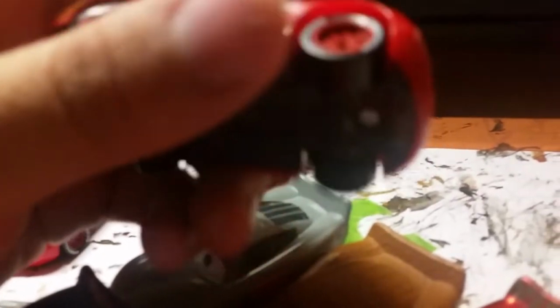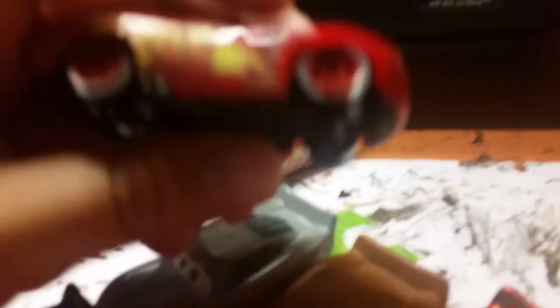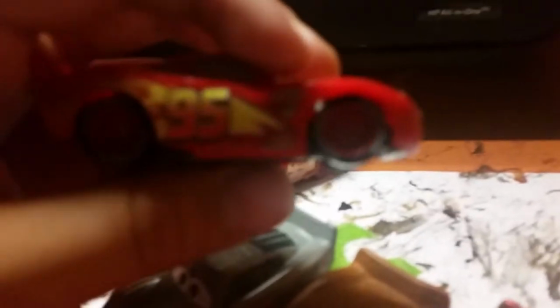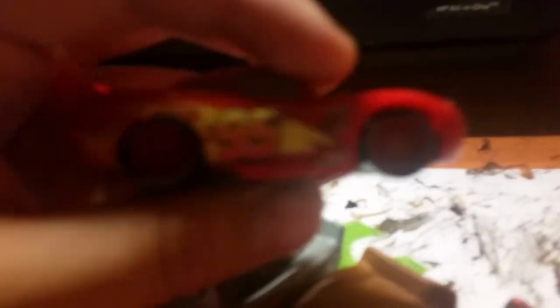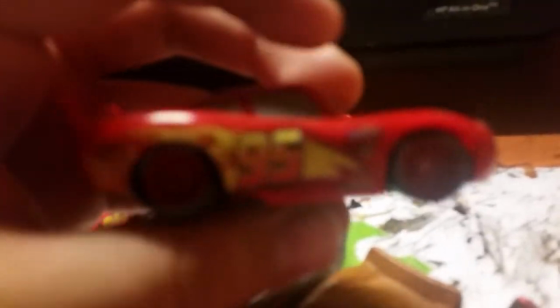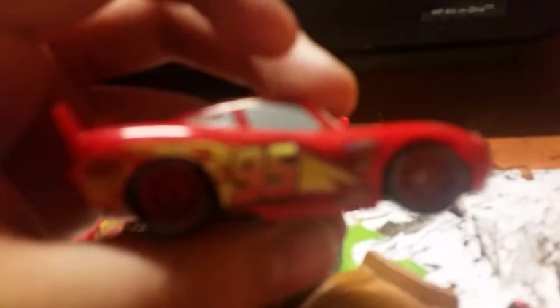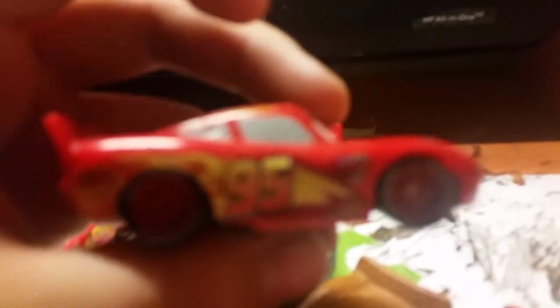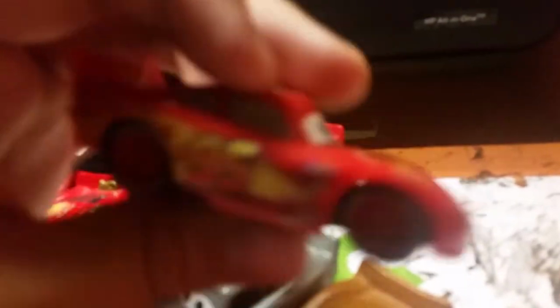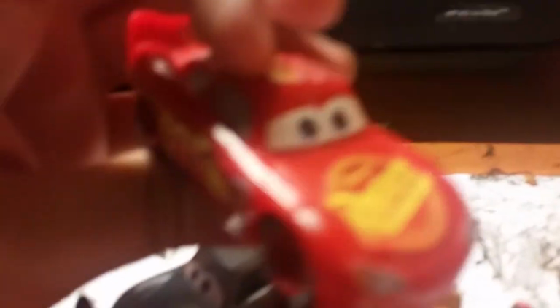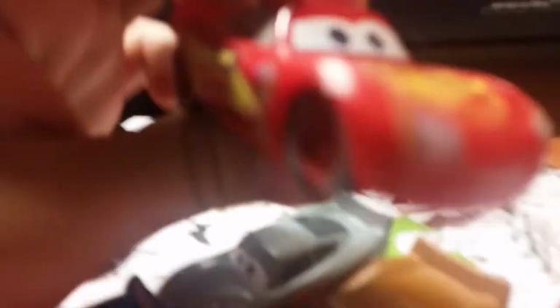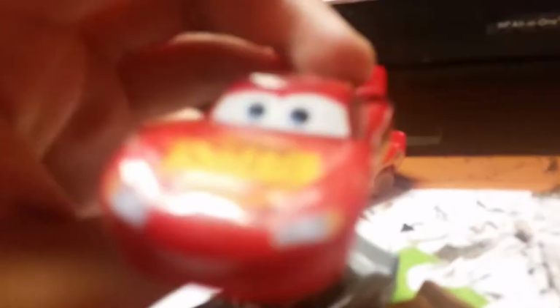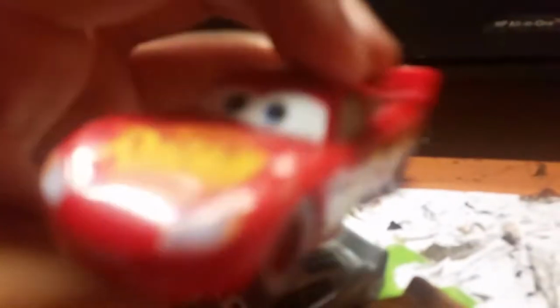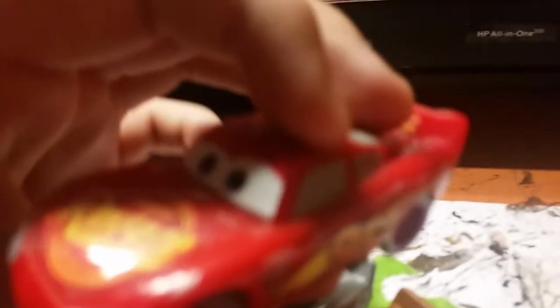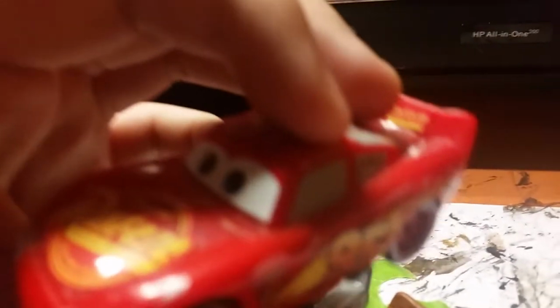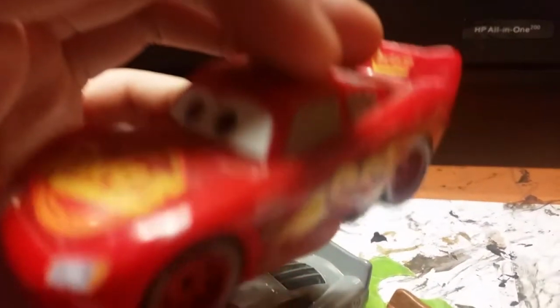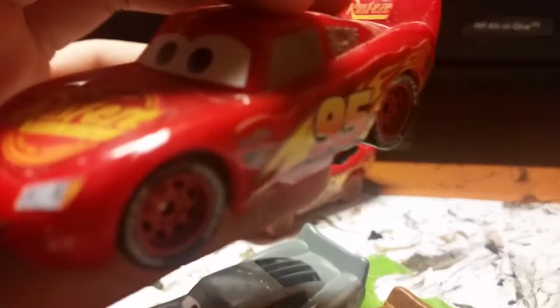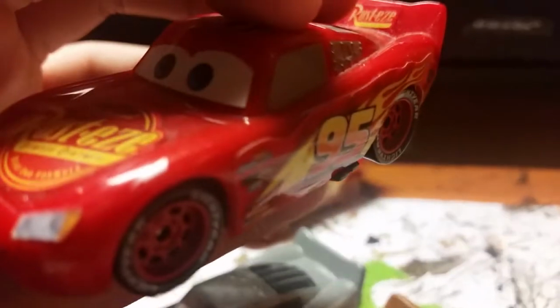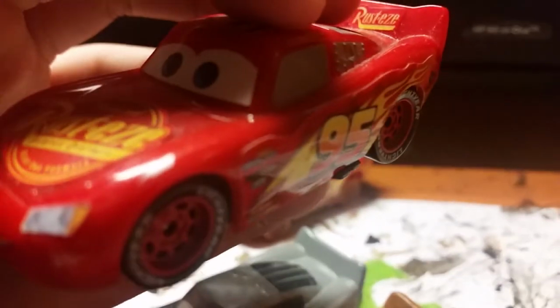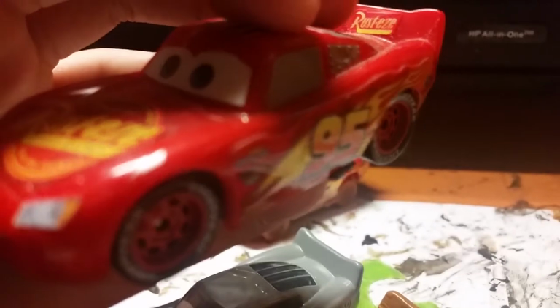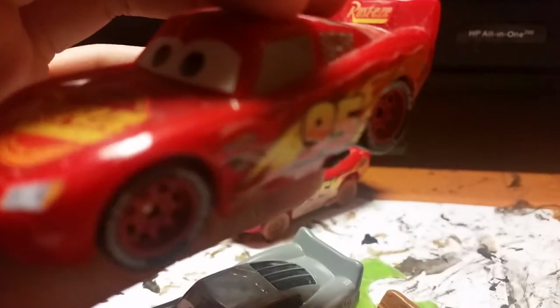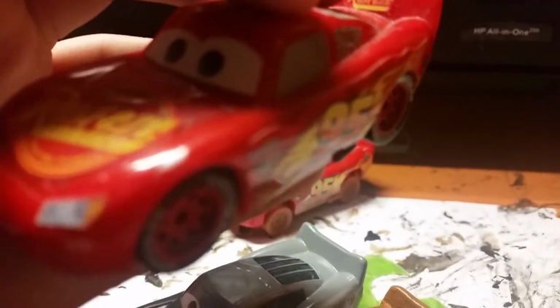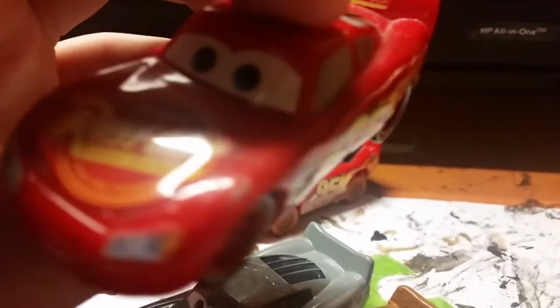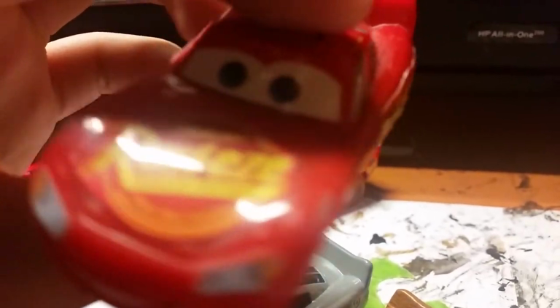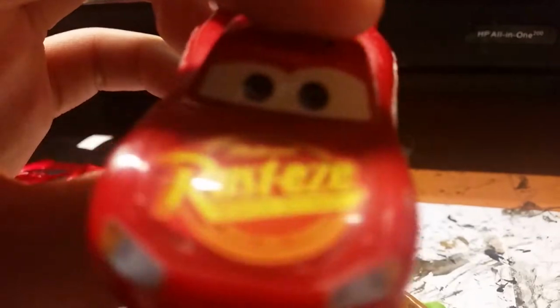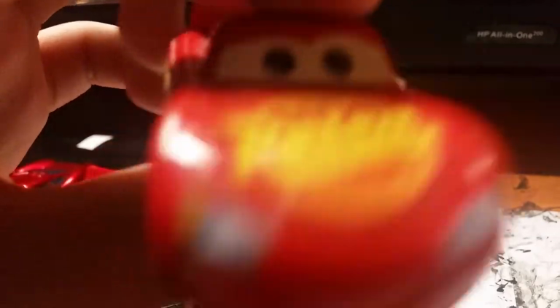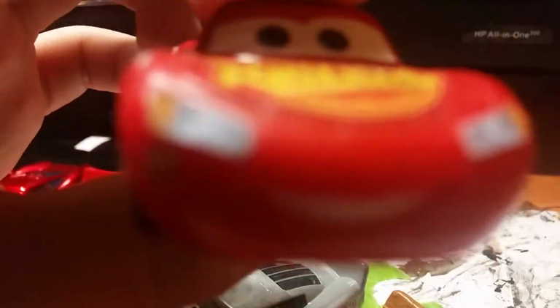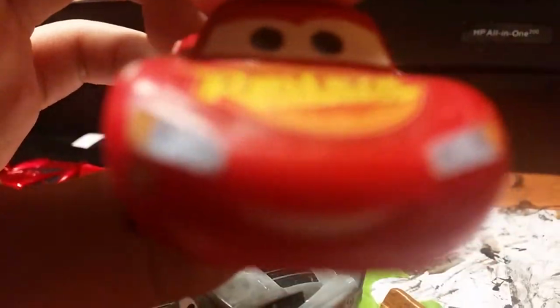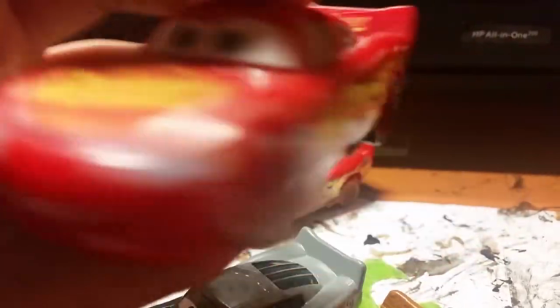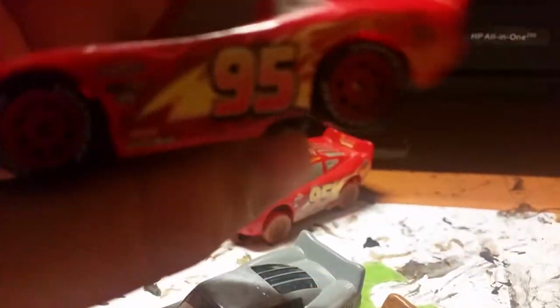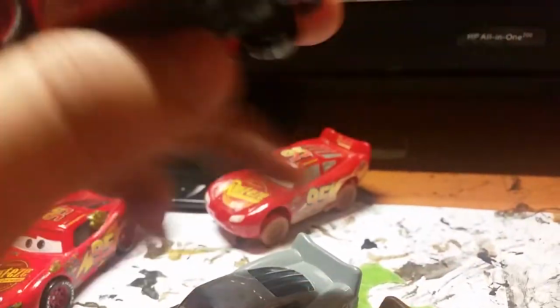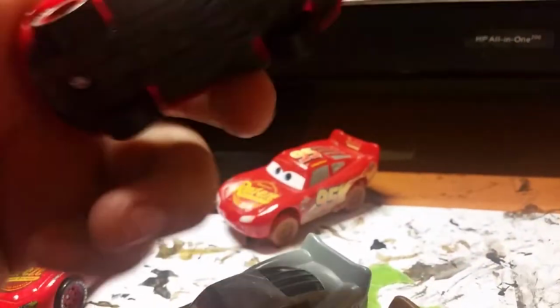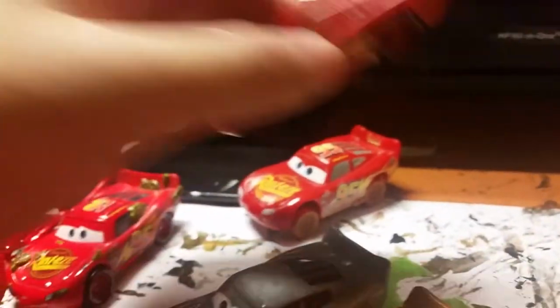Sorry about that. But yeah, here's Cars 3 McQueen. This is really bad quality. Here is Cars 3 McQueen — plastic.